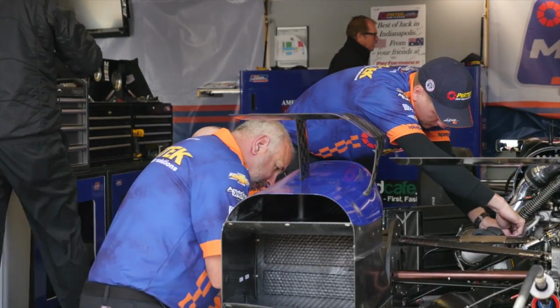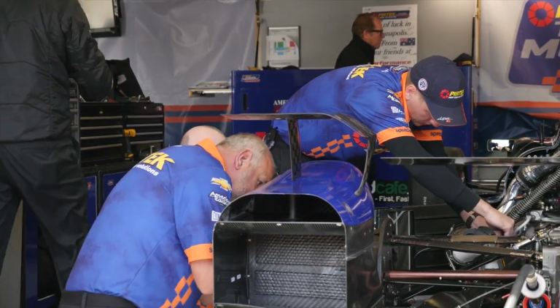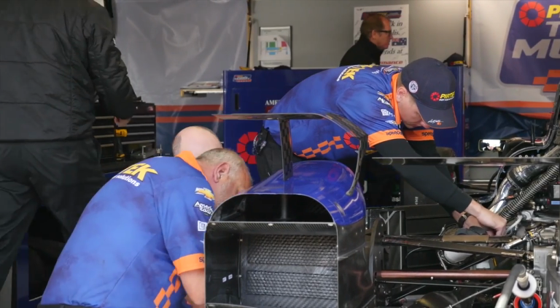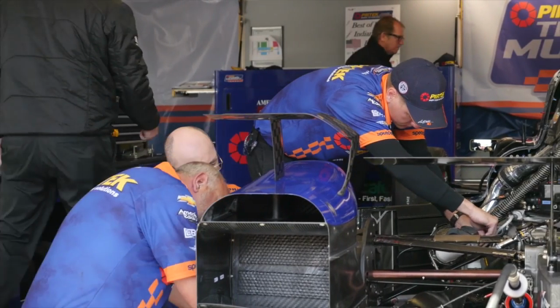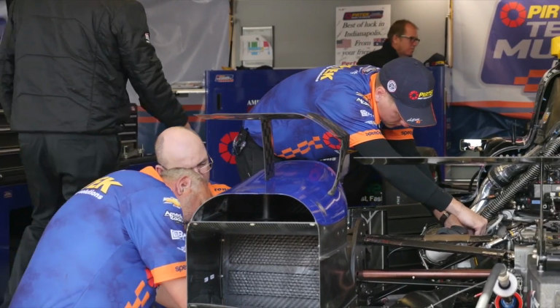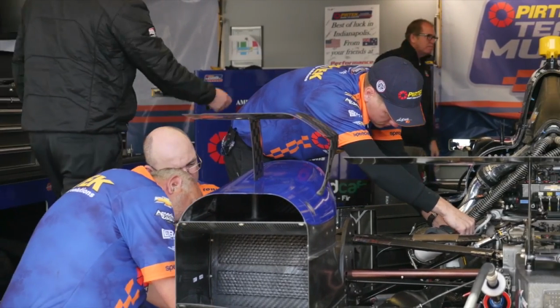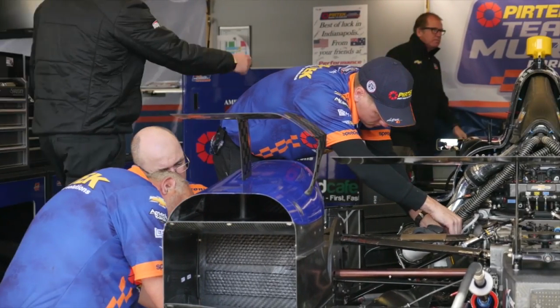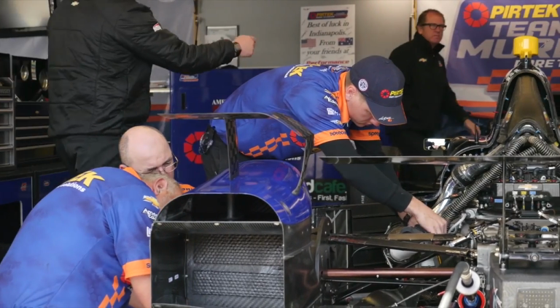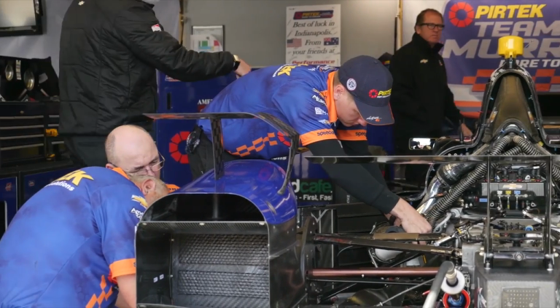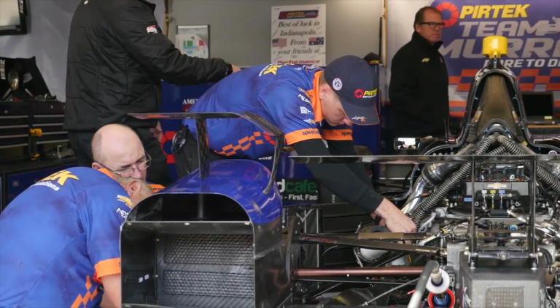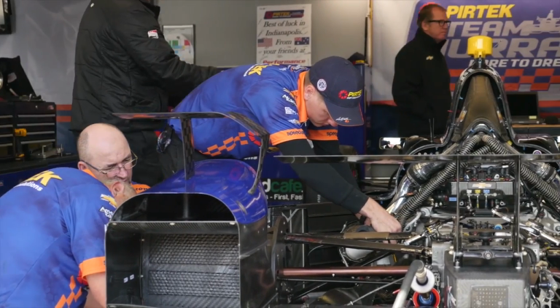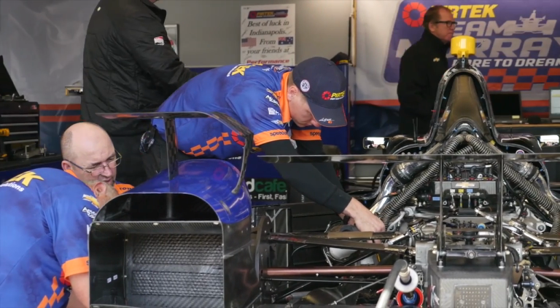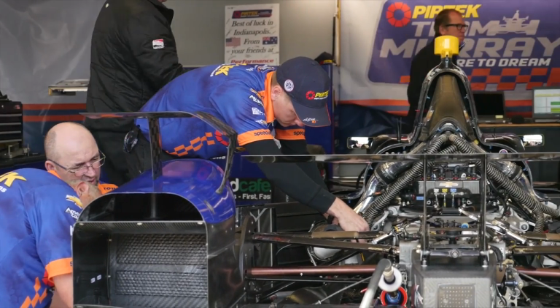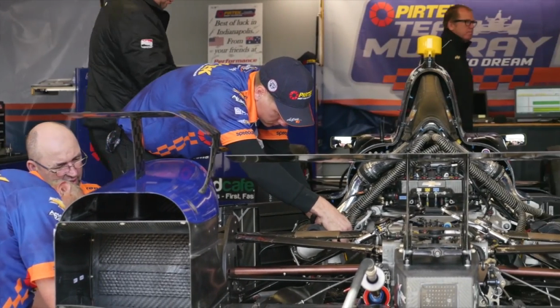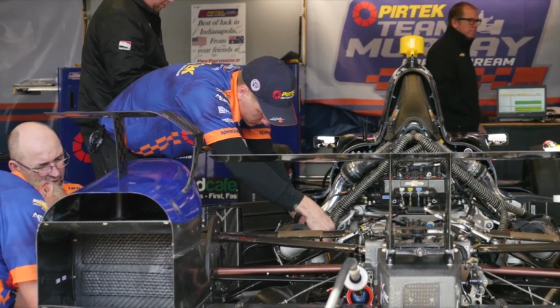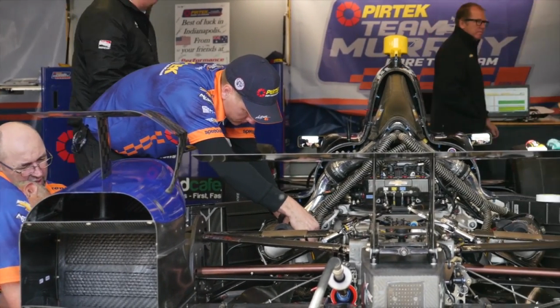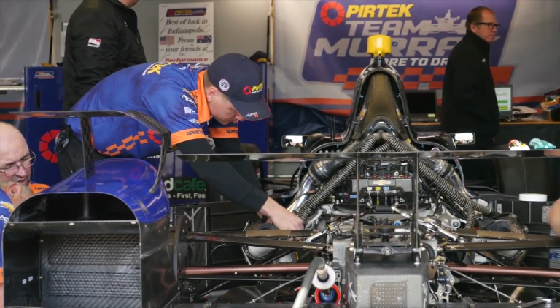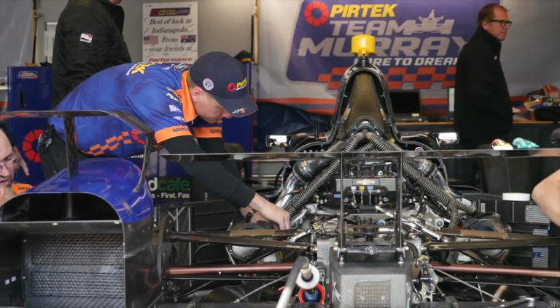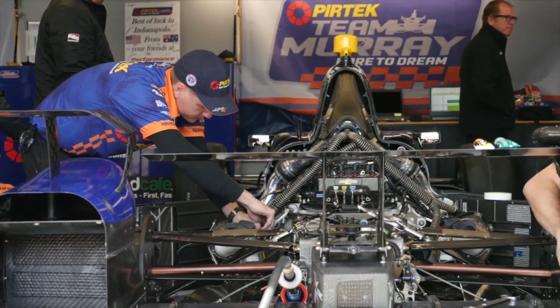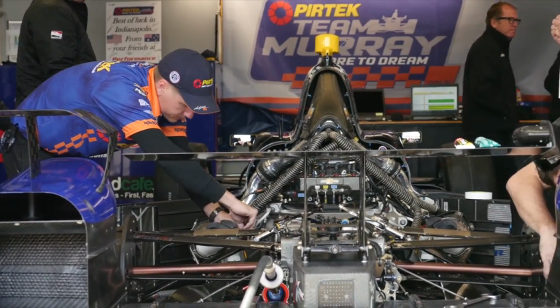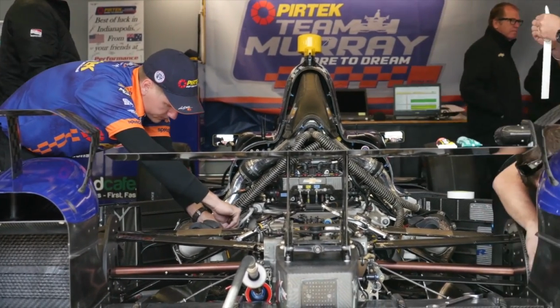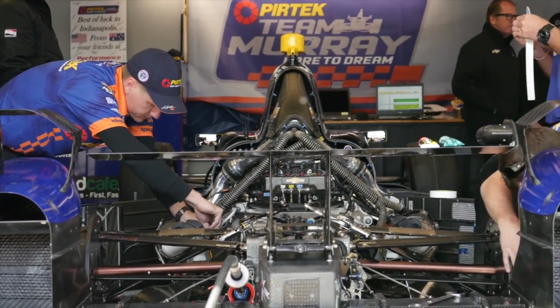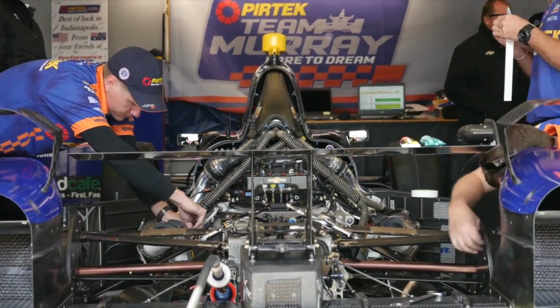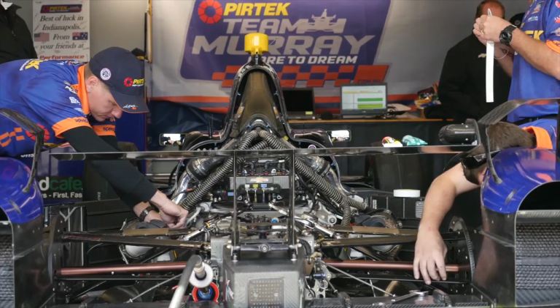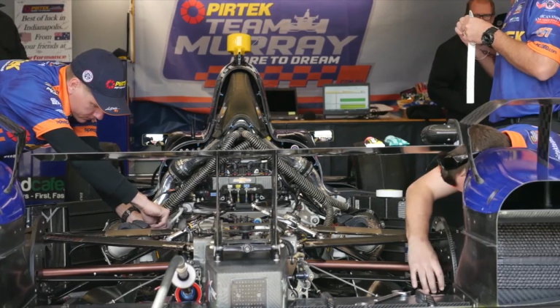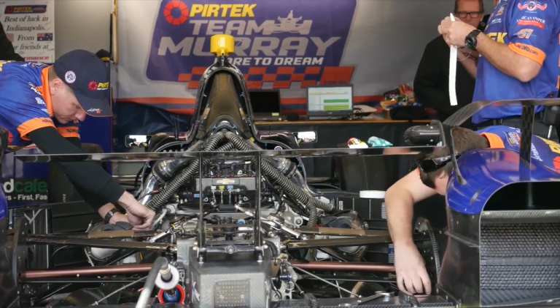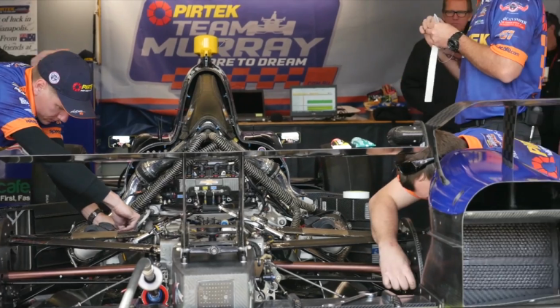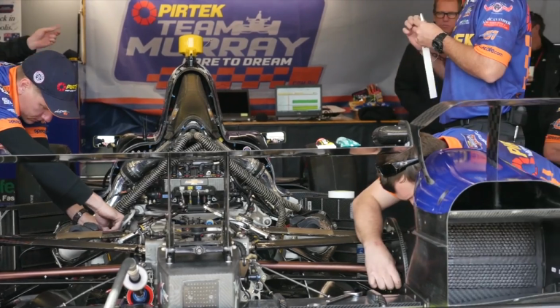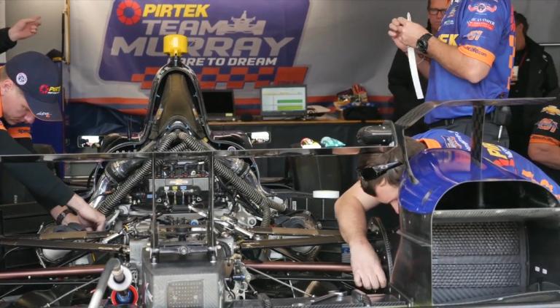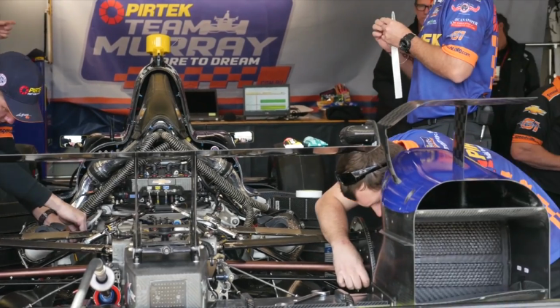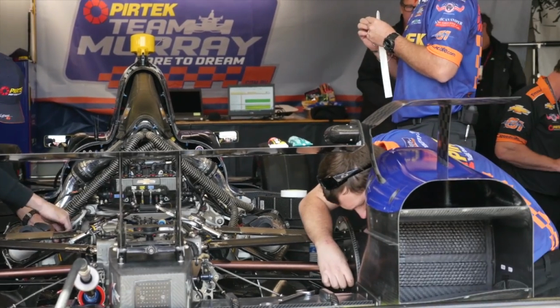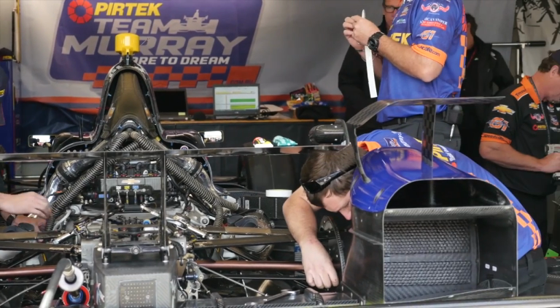Ahead for Bravham and the PerTech Team Murray crew are further practice sessions before the weekend's qualifying runs. The Indy 500 is set down for May 29.